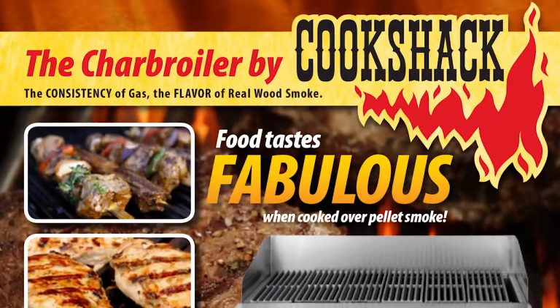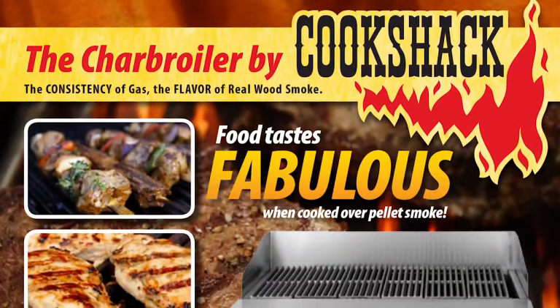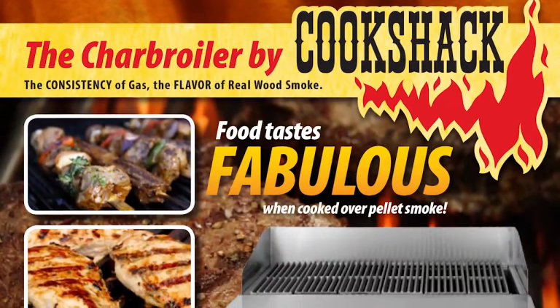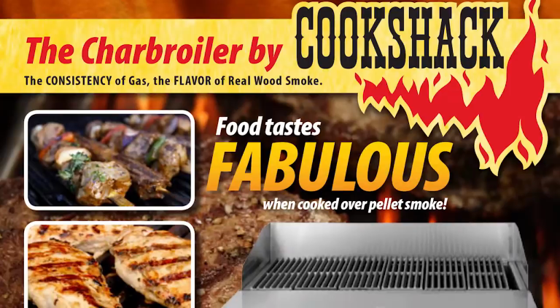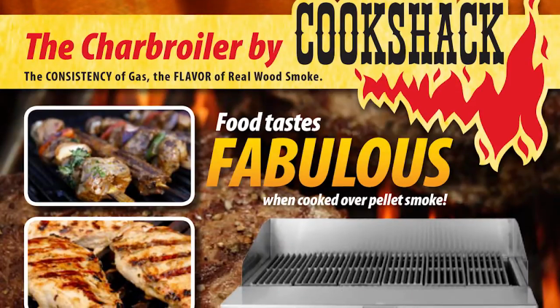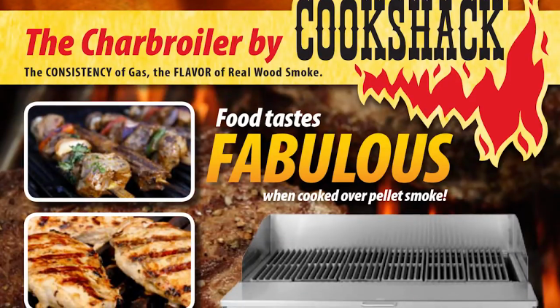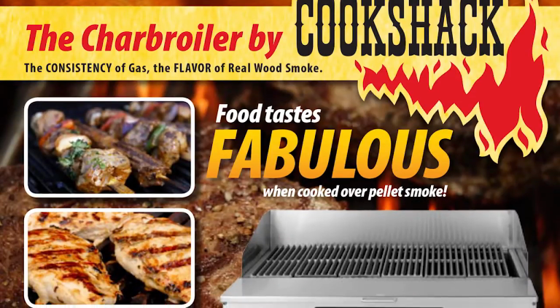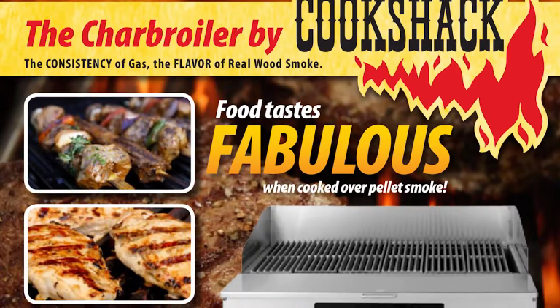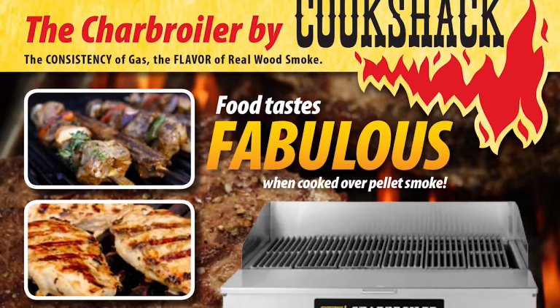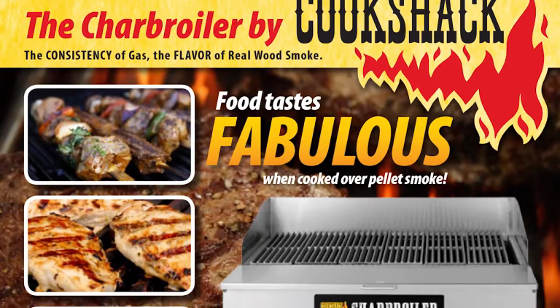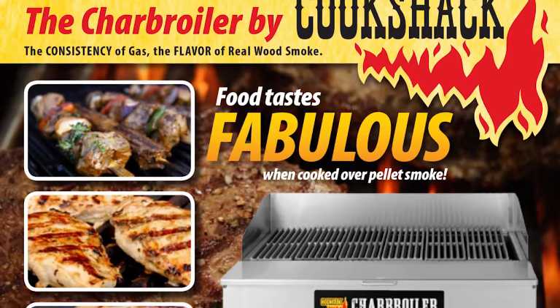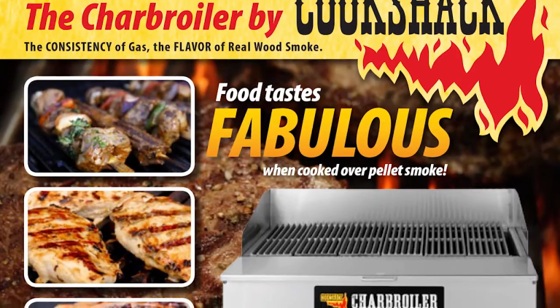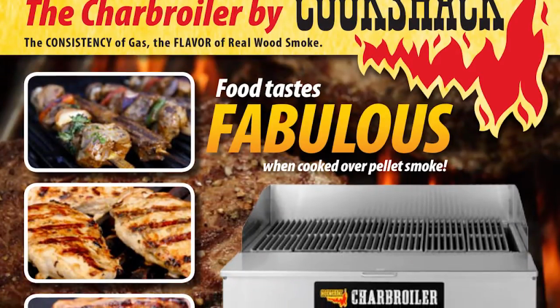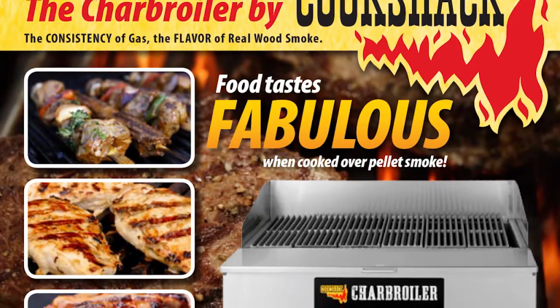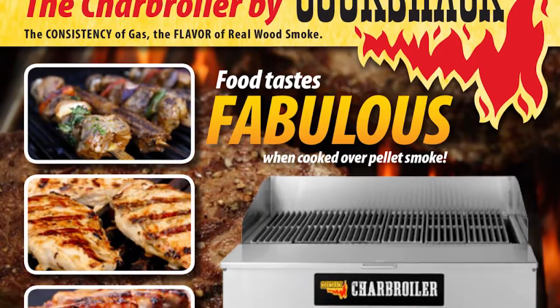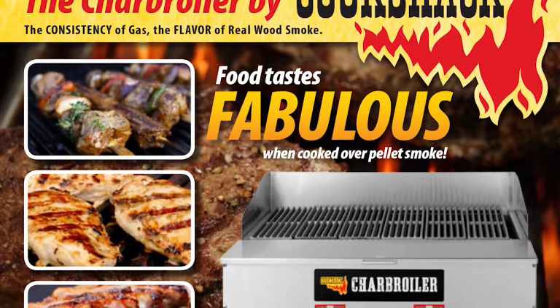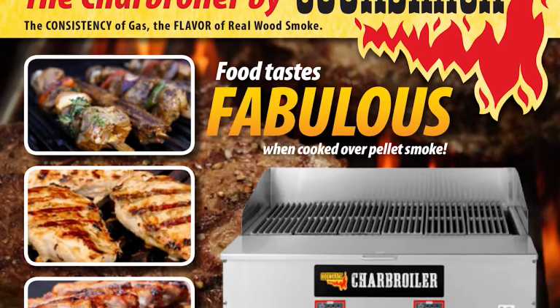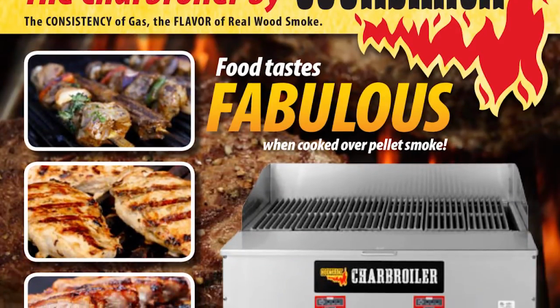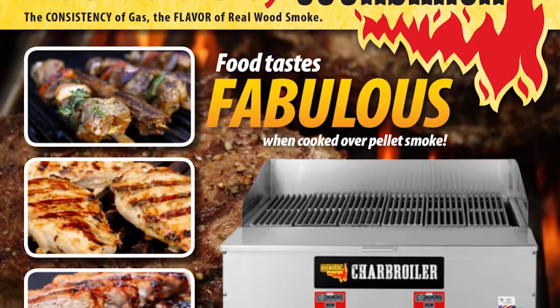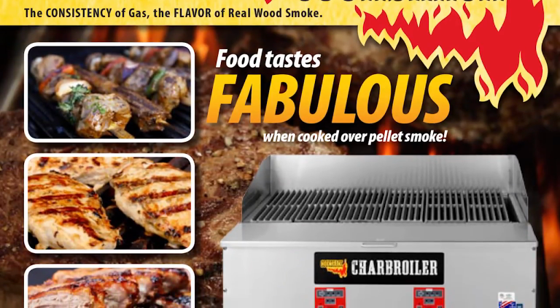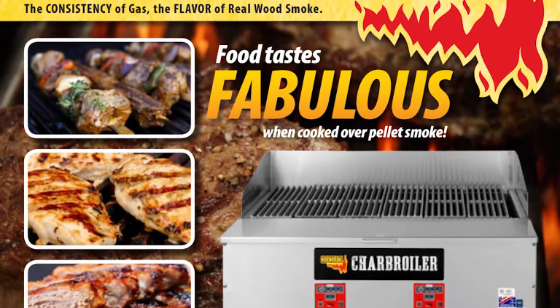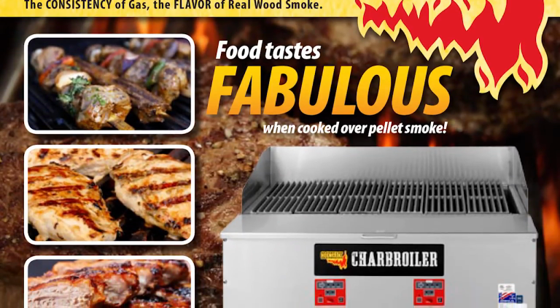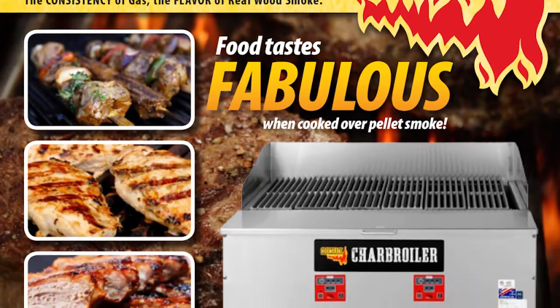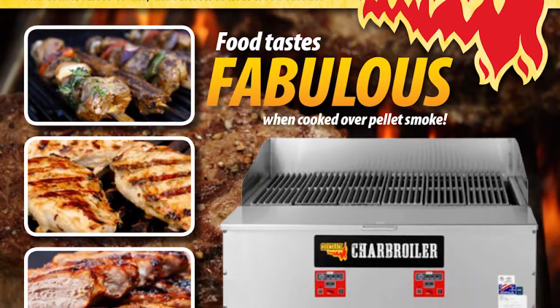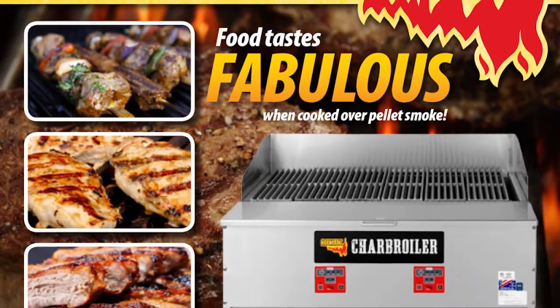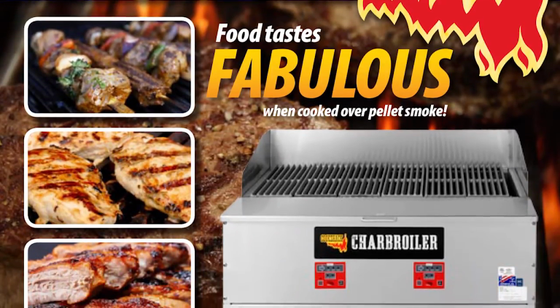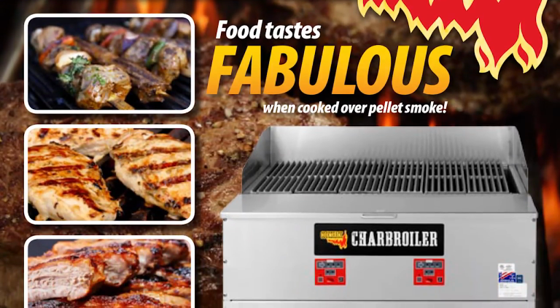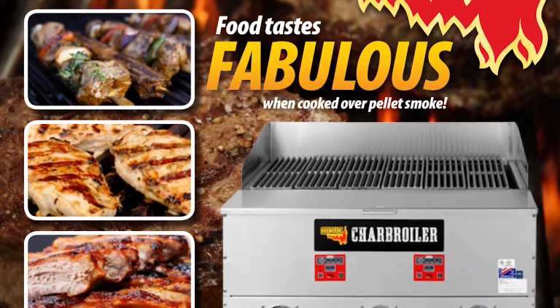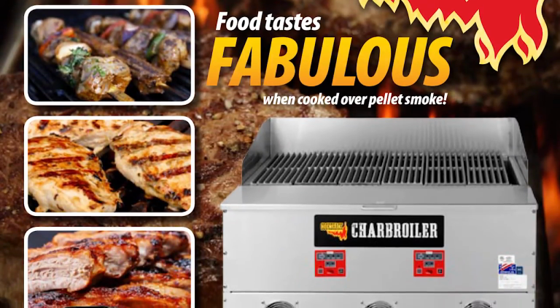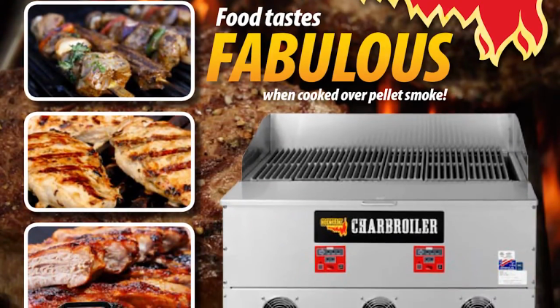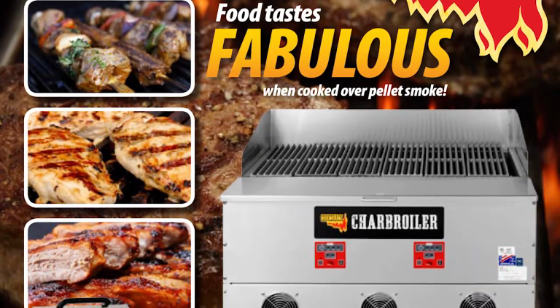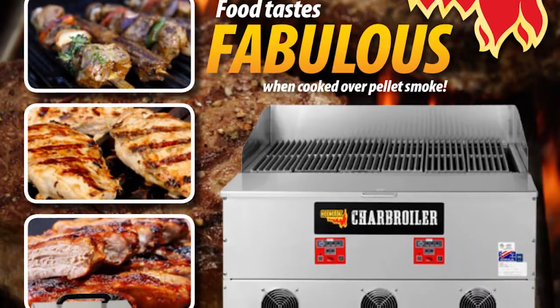We're going to grill these on the charbroiler. We're going to be using a CB-036.